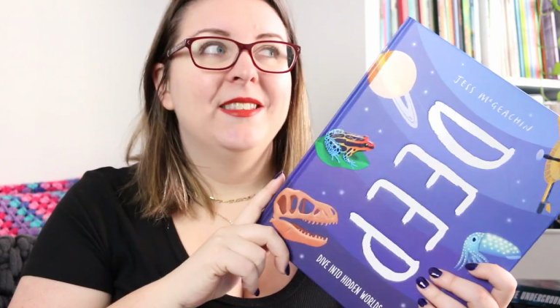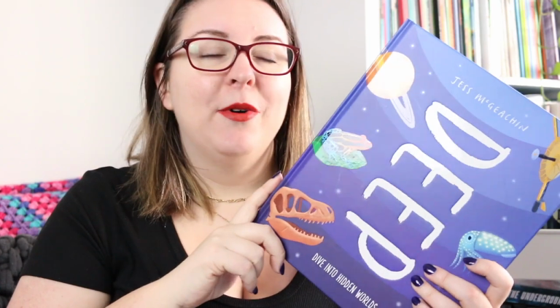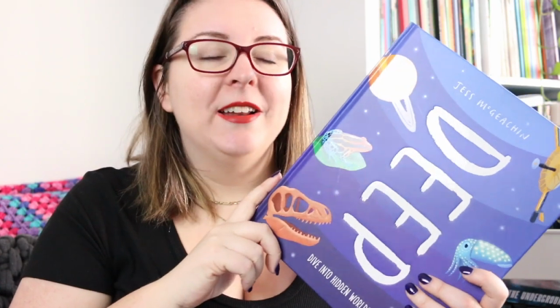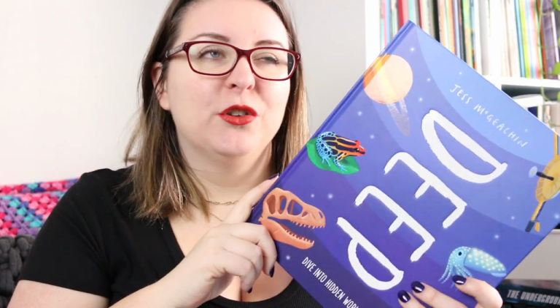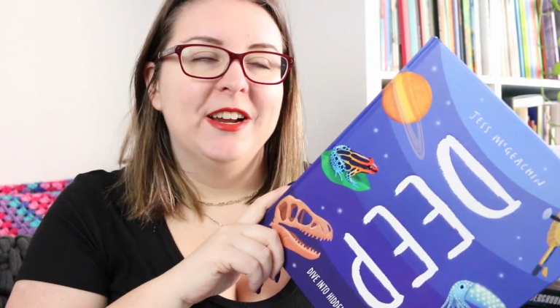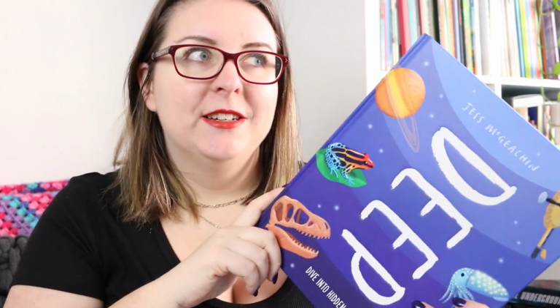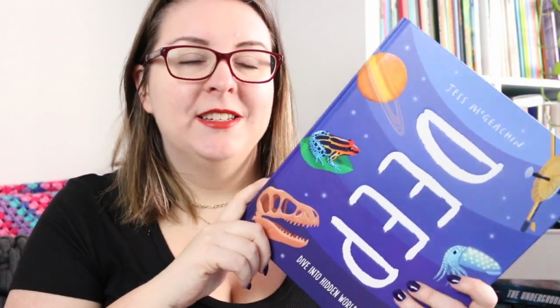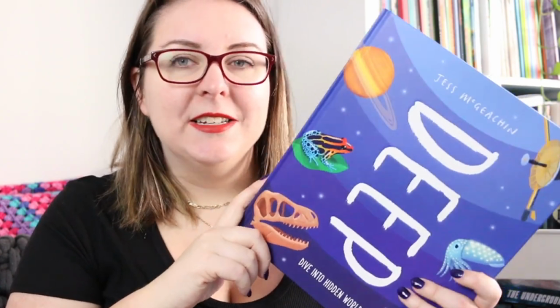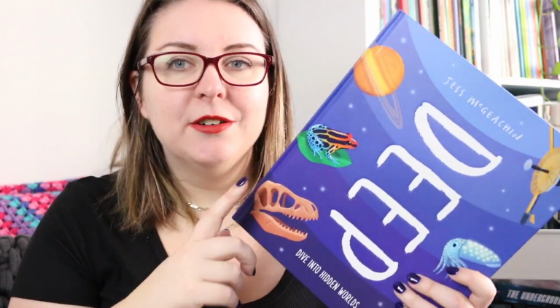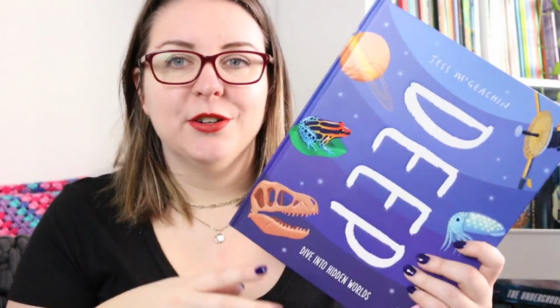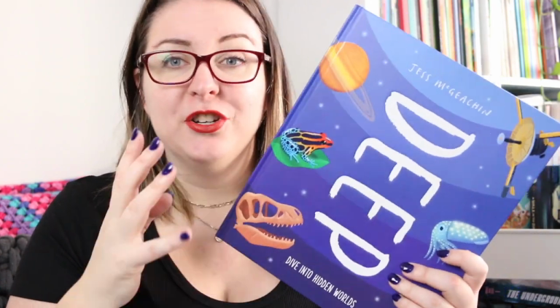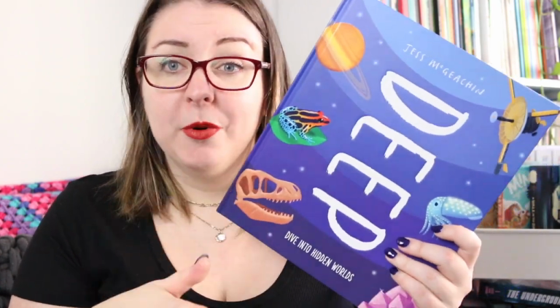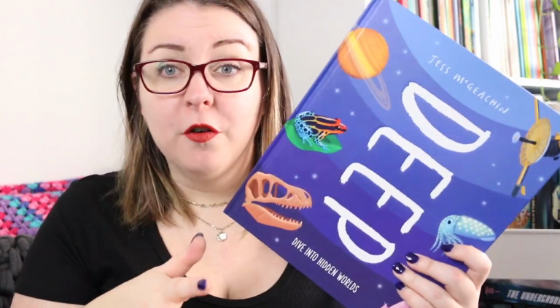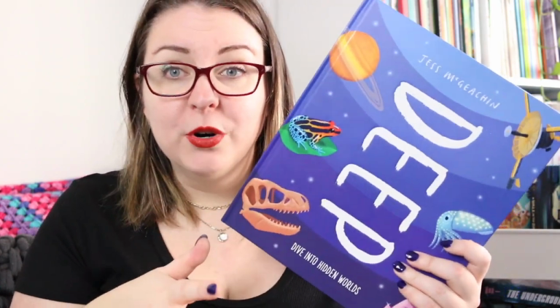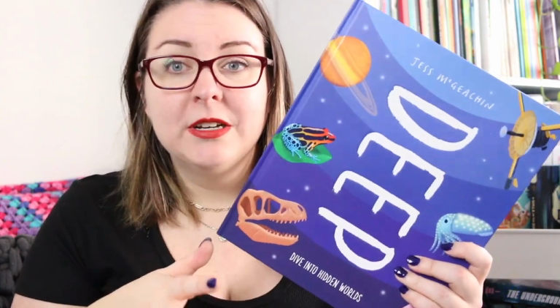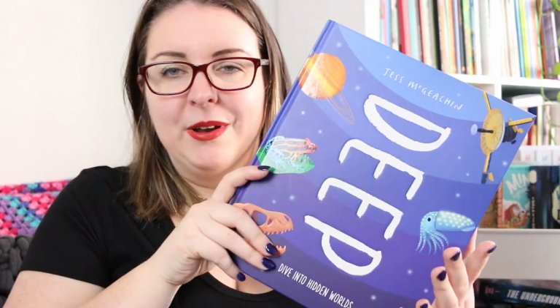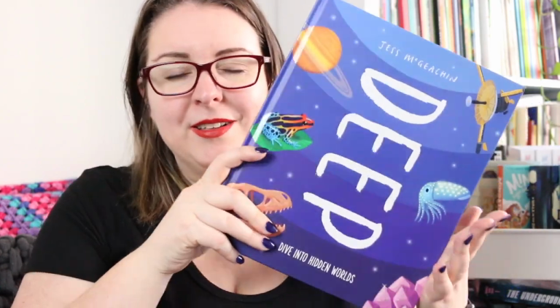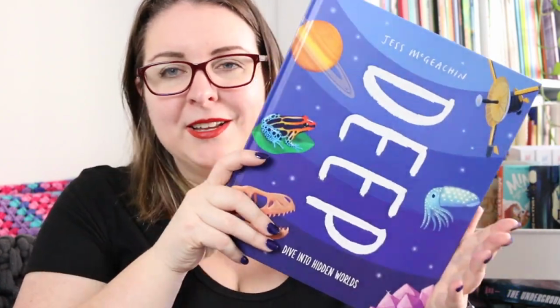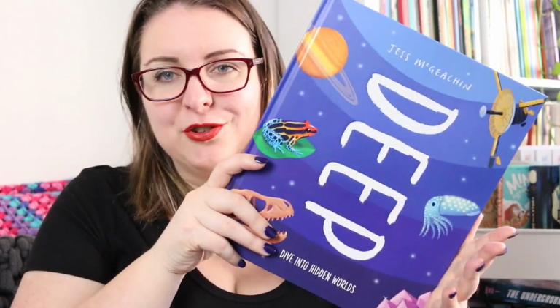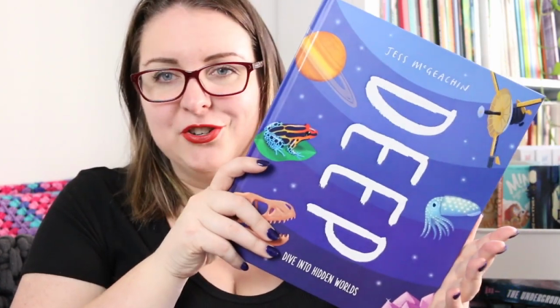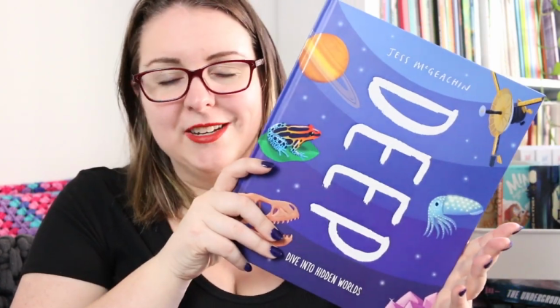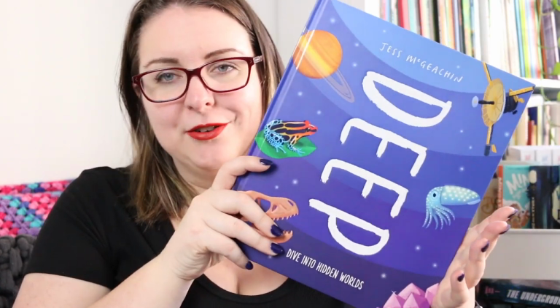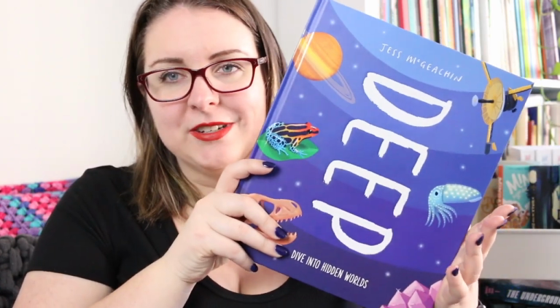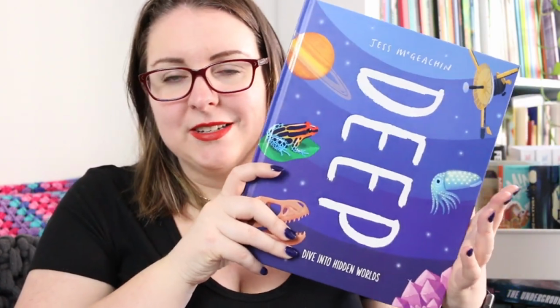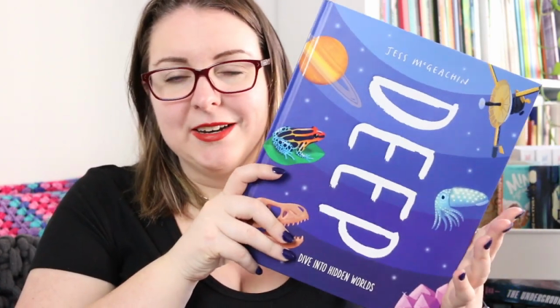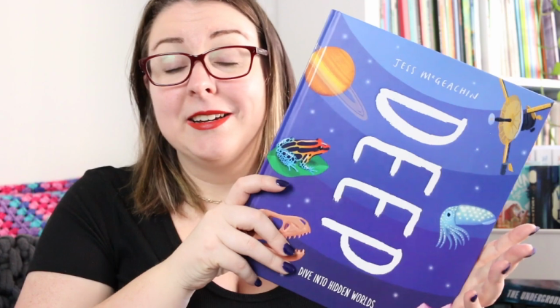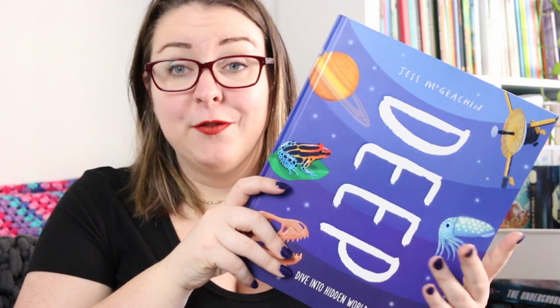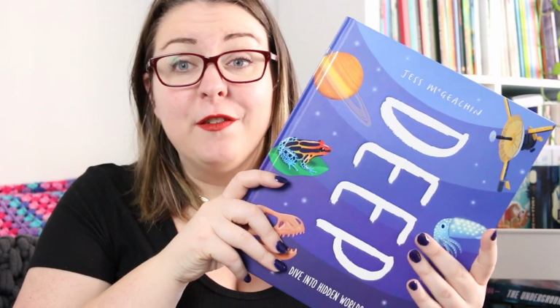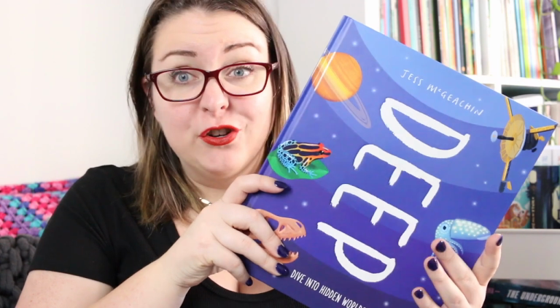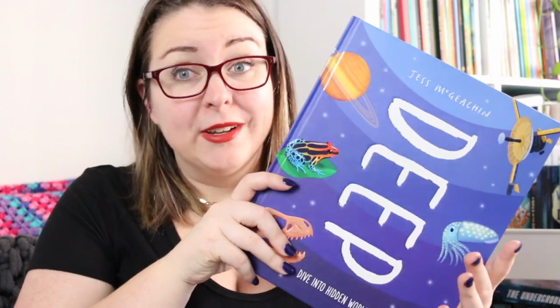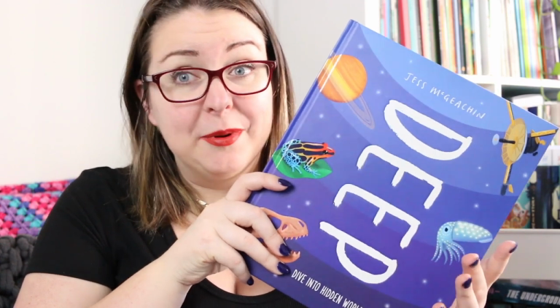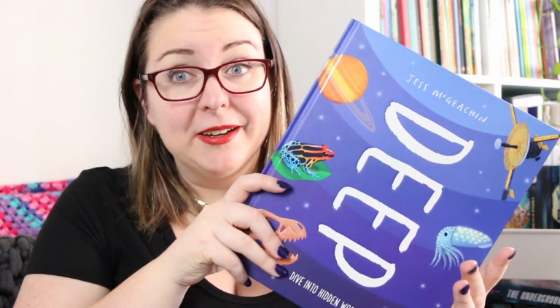In that way it is a great taster and a great jumping off point, and the illustrations in here are just stunning. It is very visually appealing.